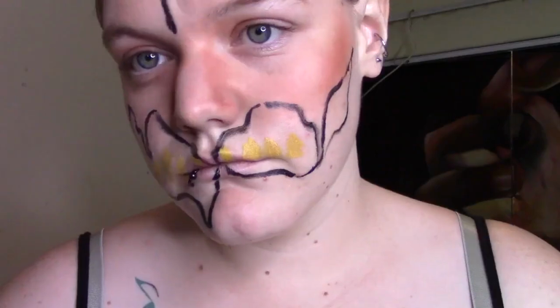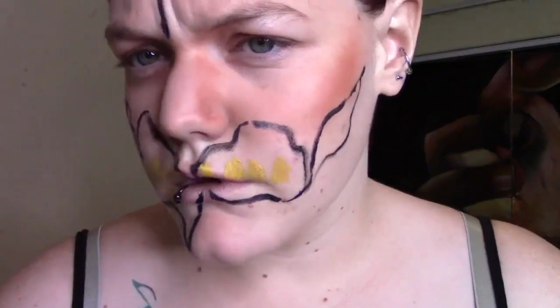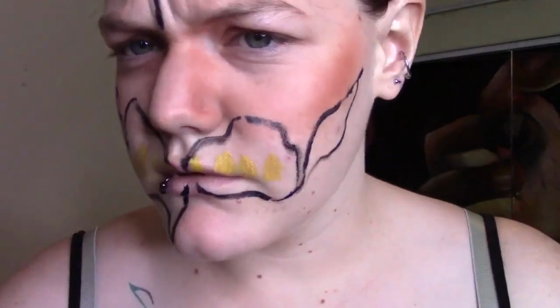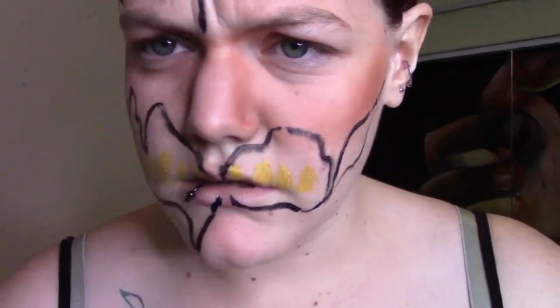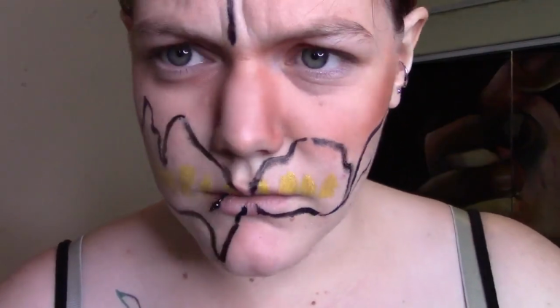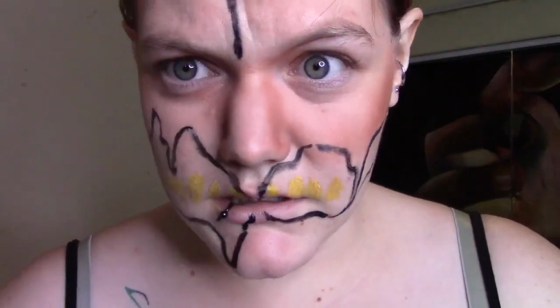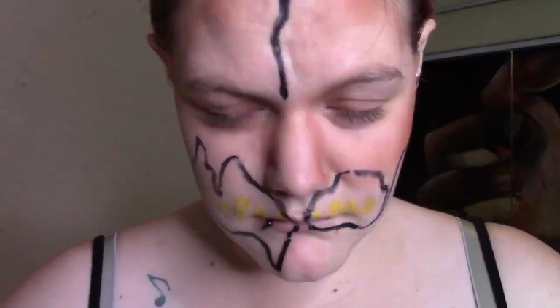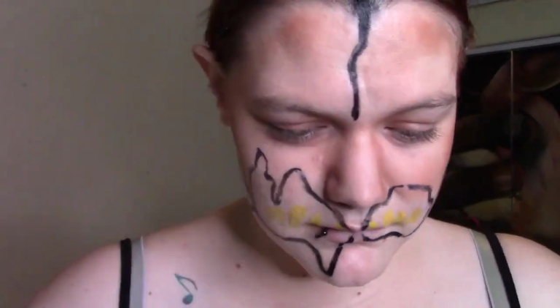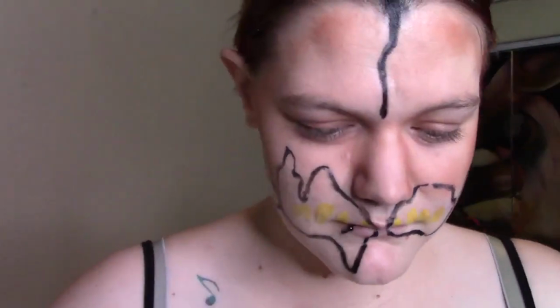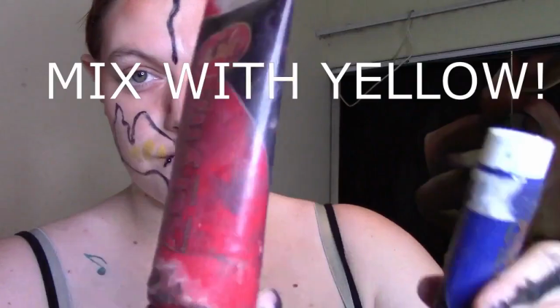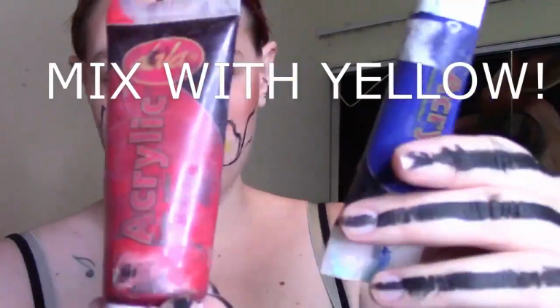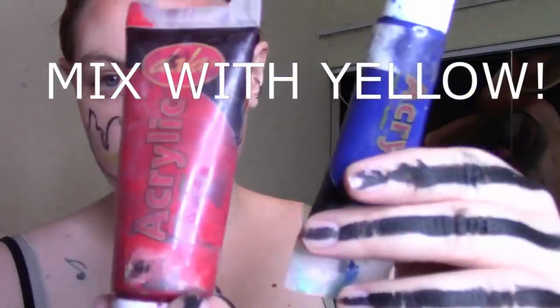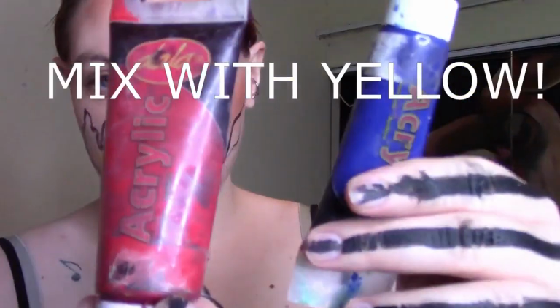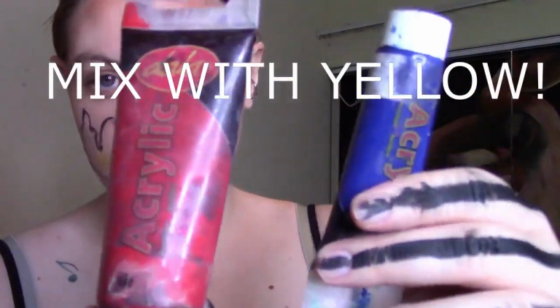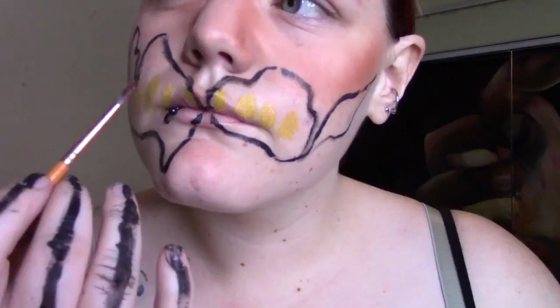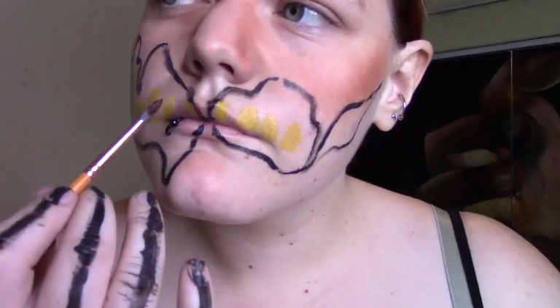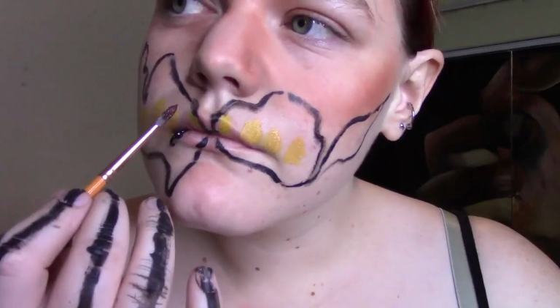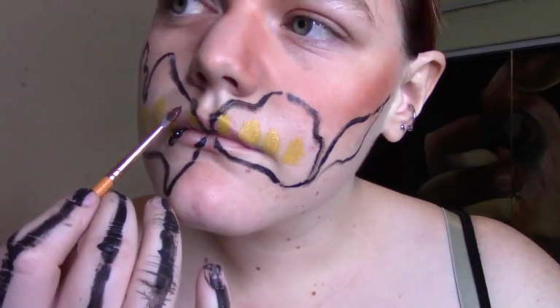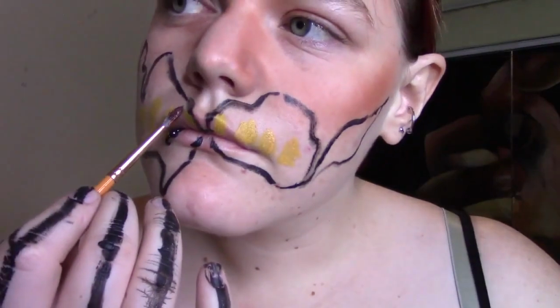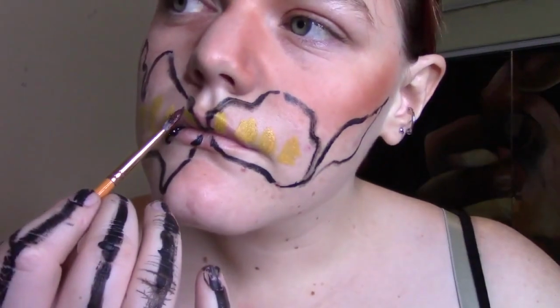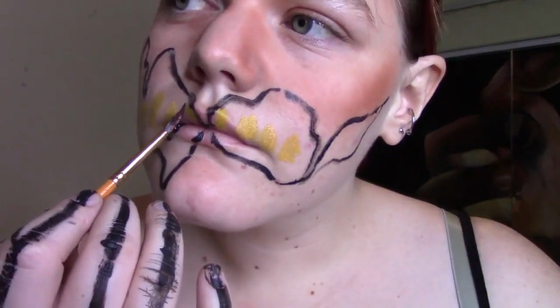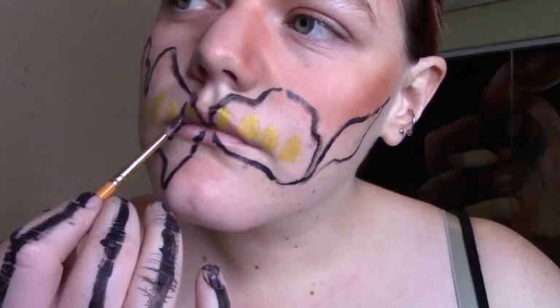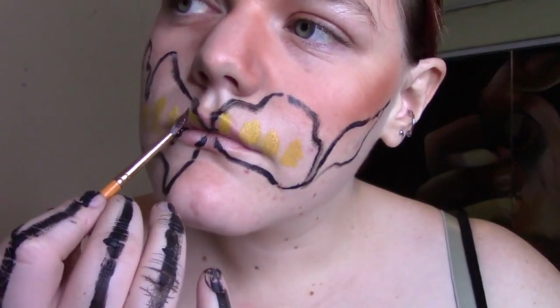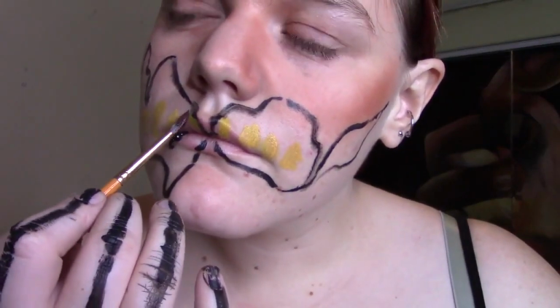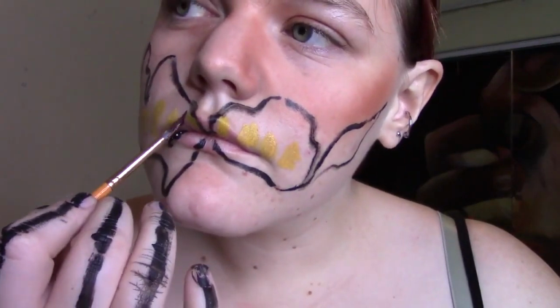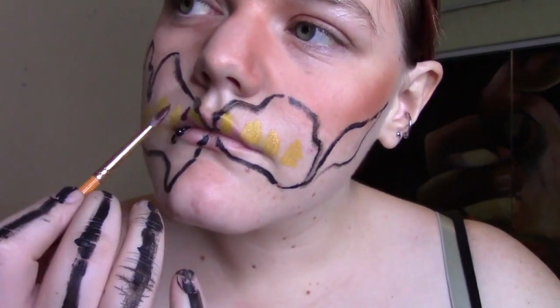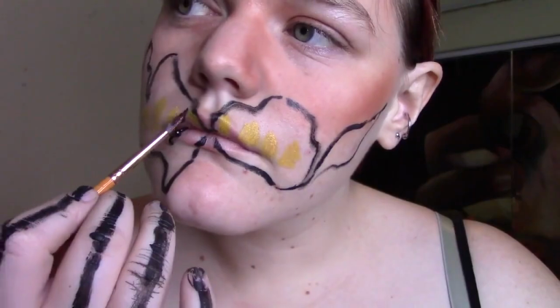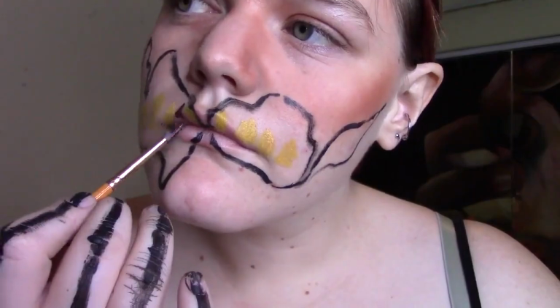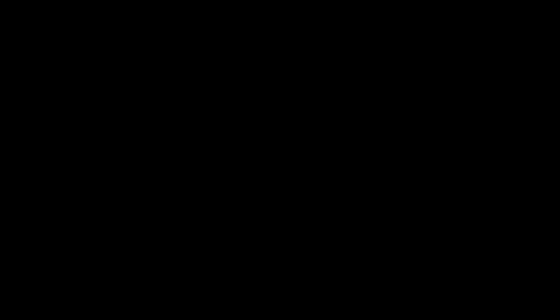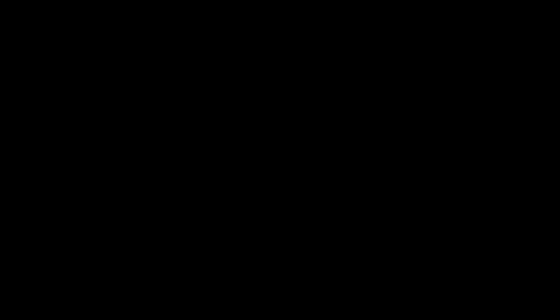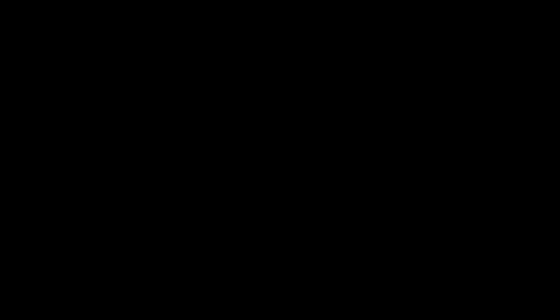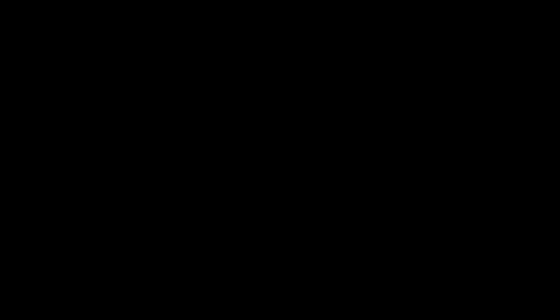For the blood, mix blue, red, and yellow — or red and green.